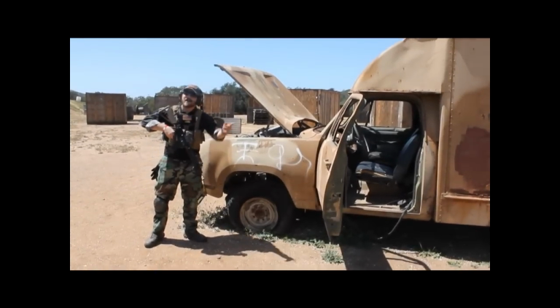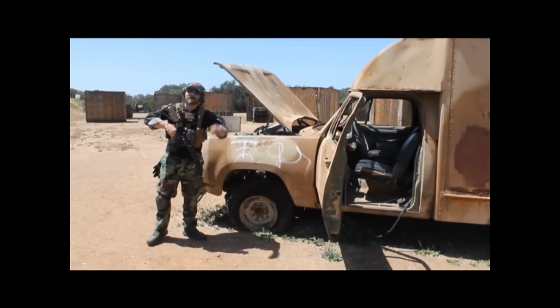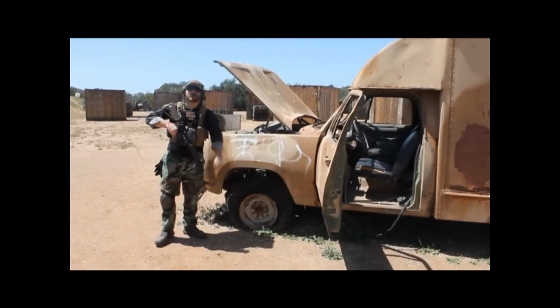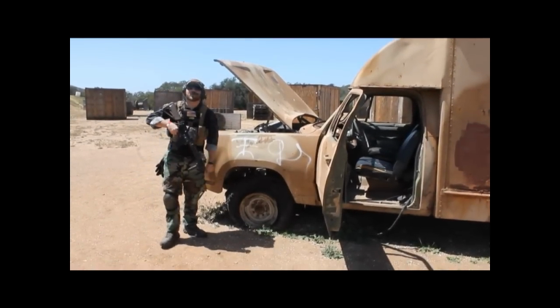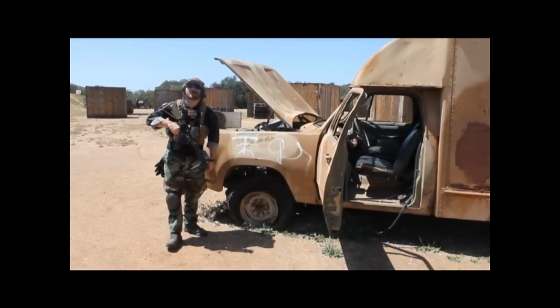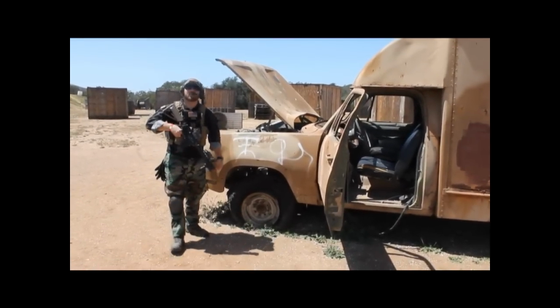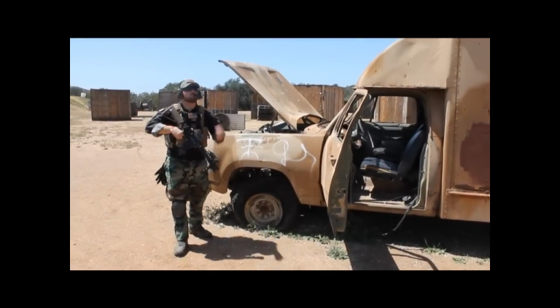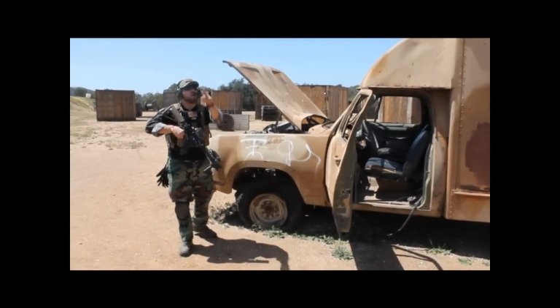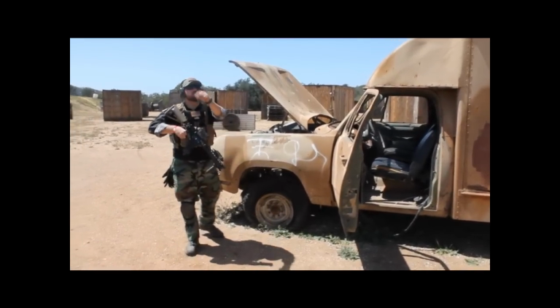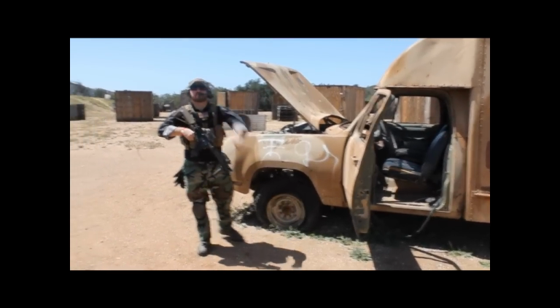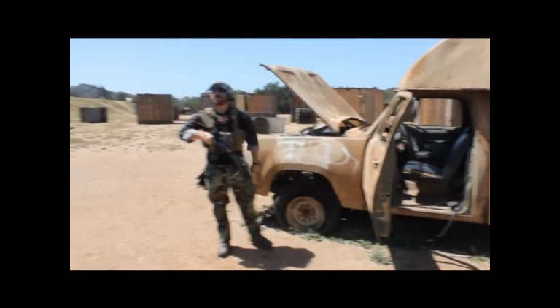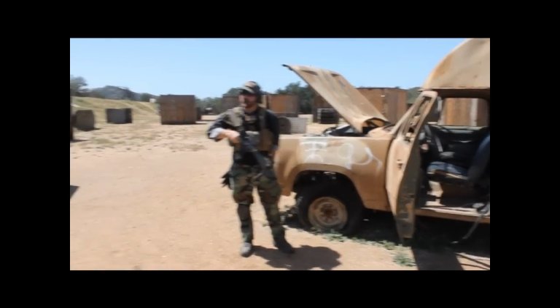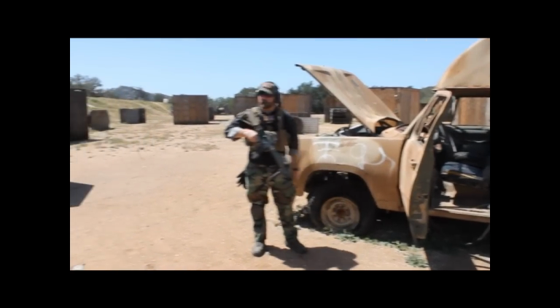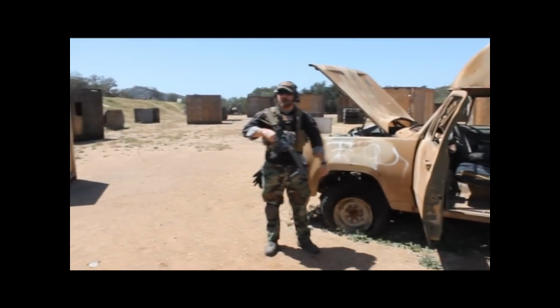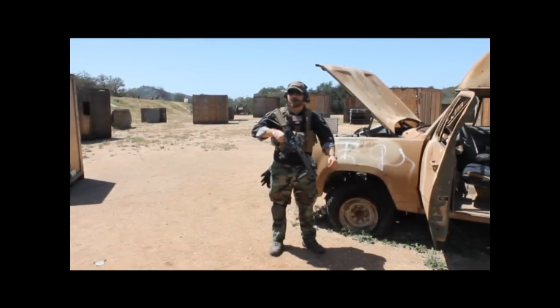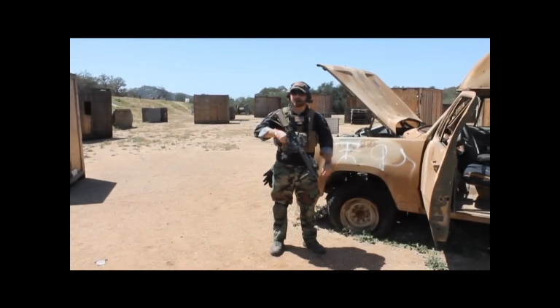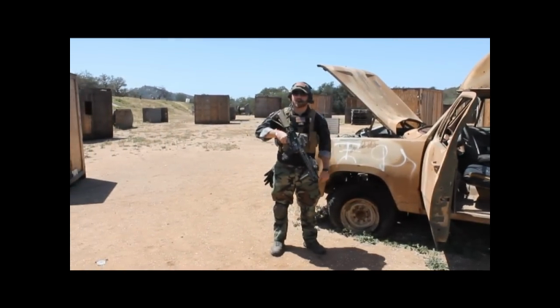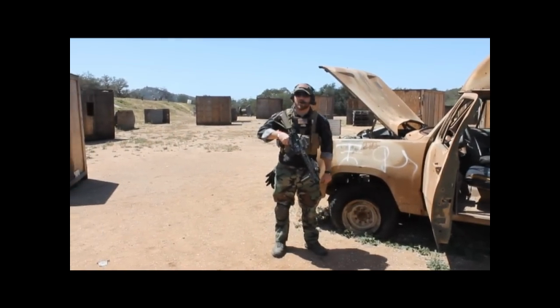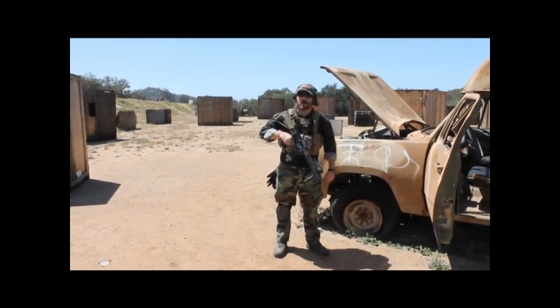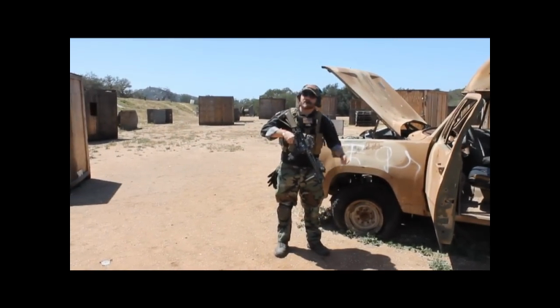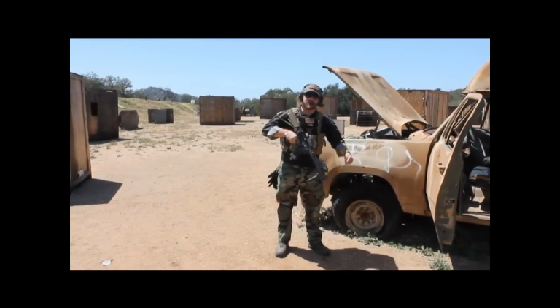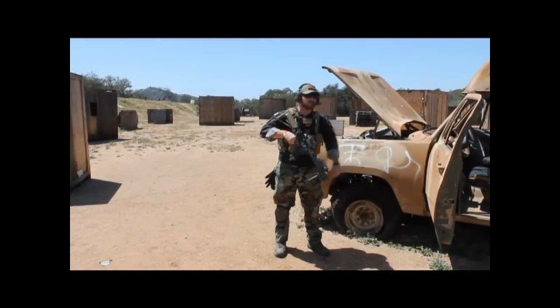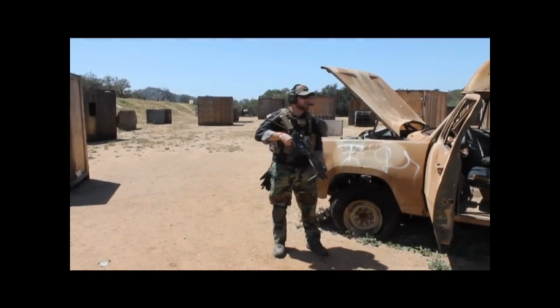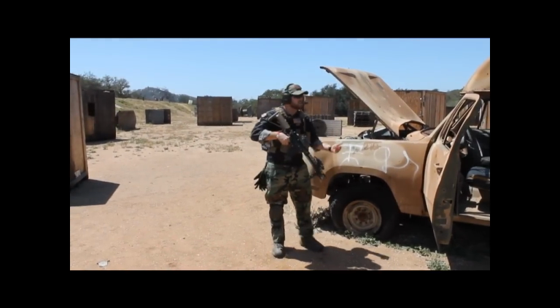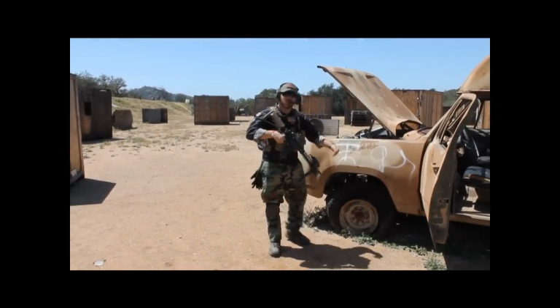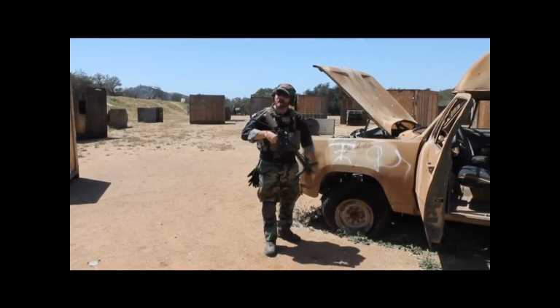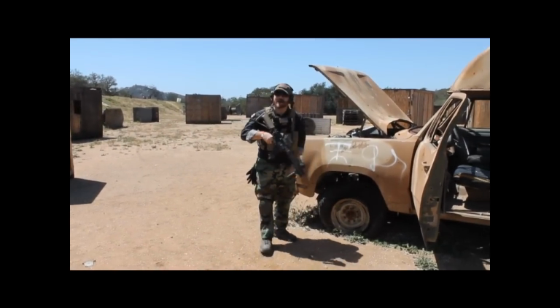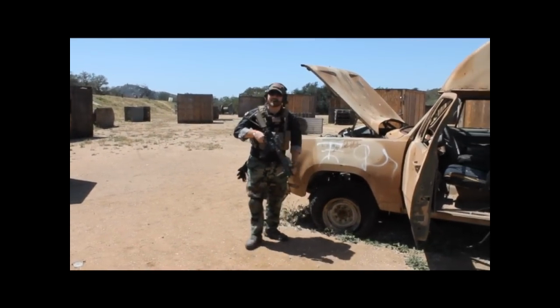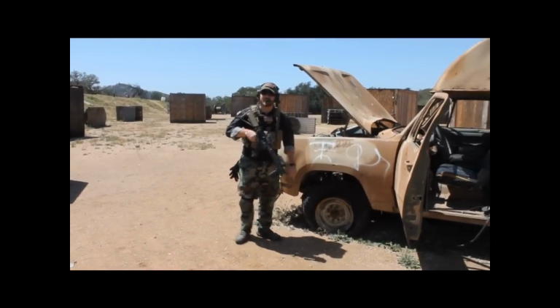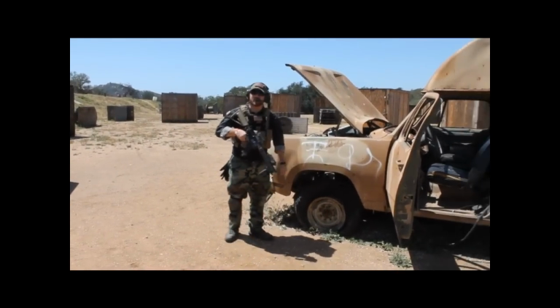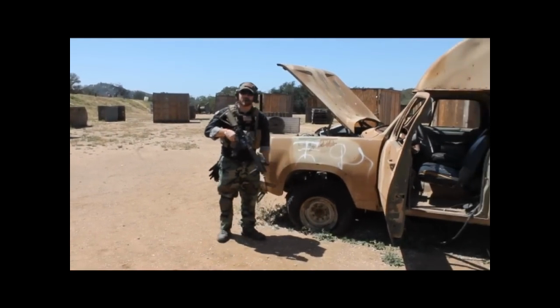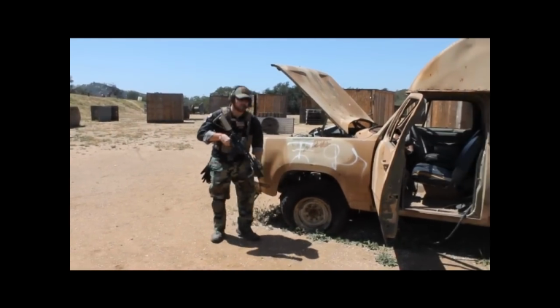Here at 777s, we're always excited for new video games to come out, such as Tom Clancy's The Division.